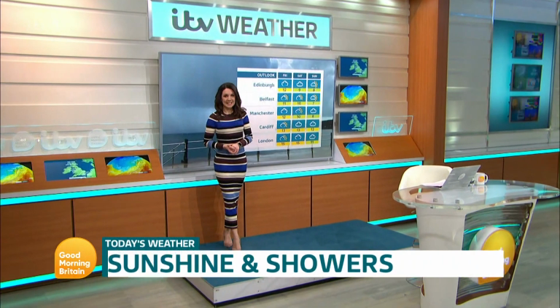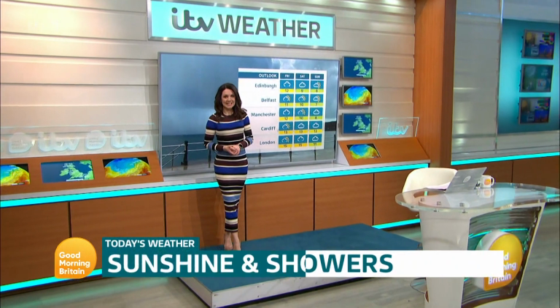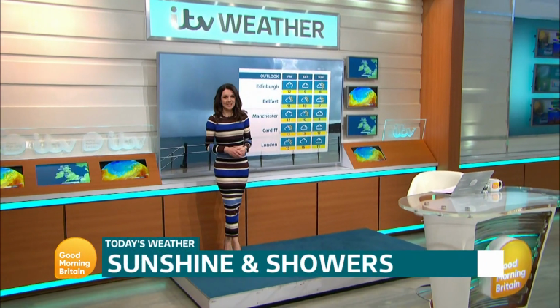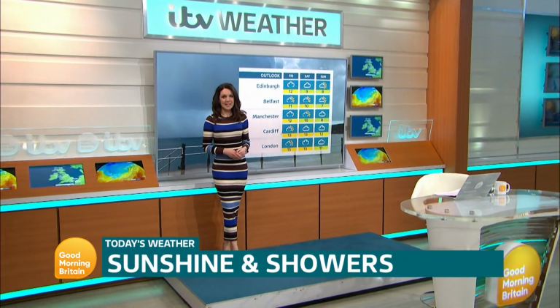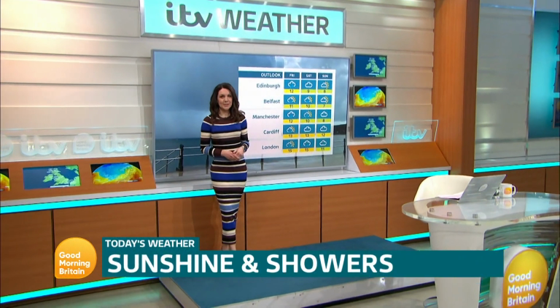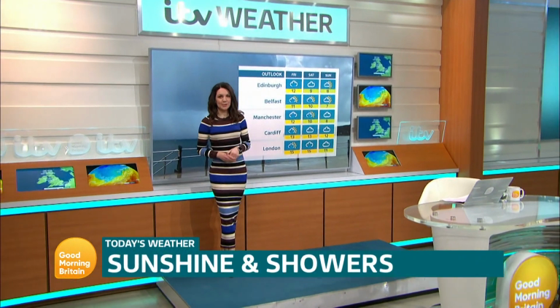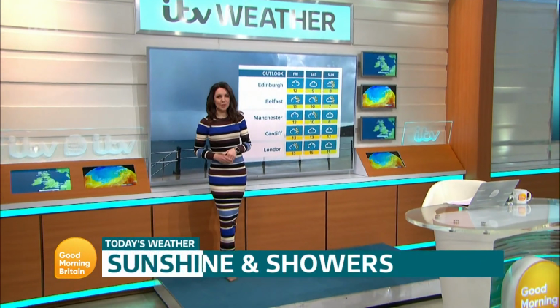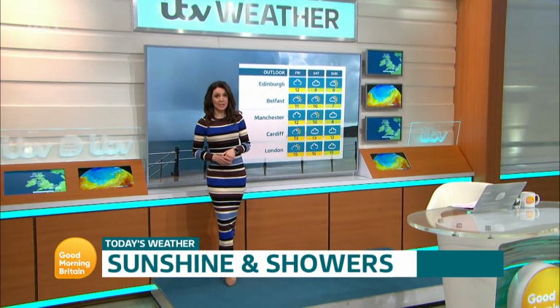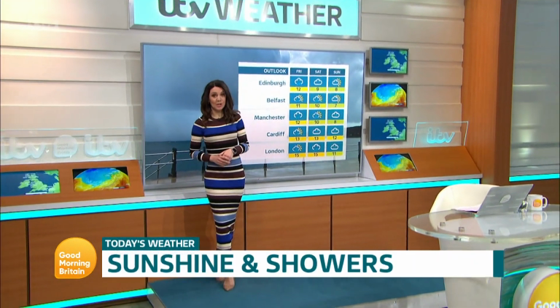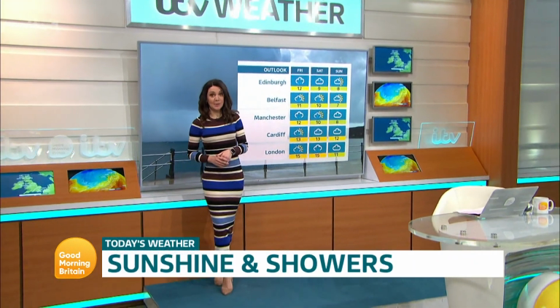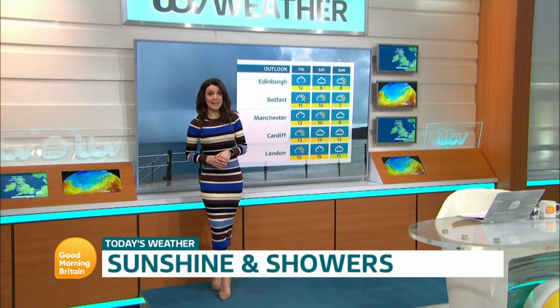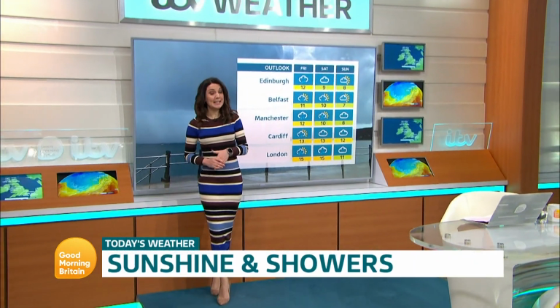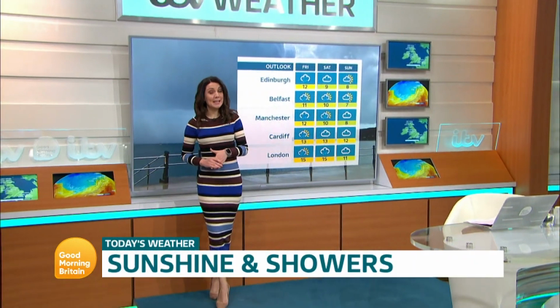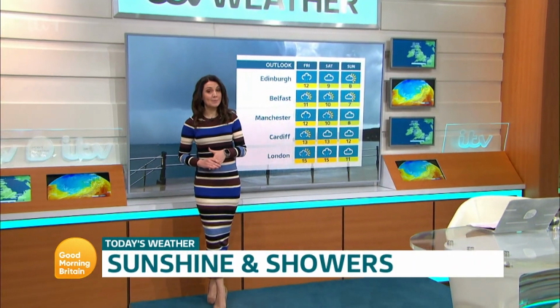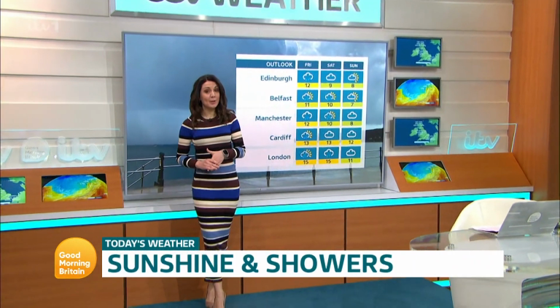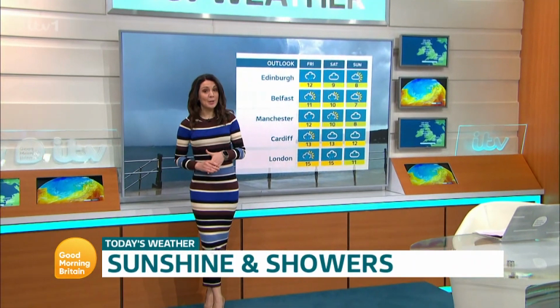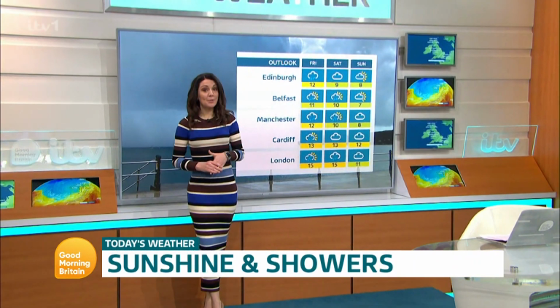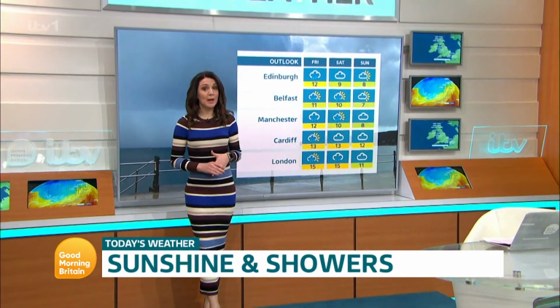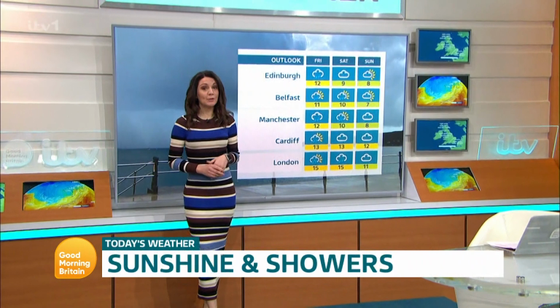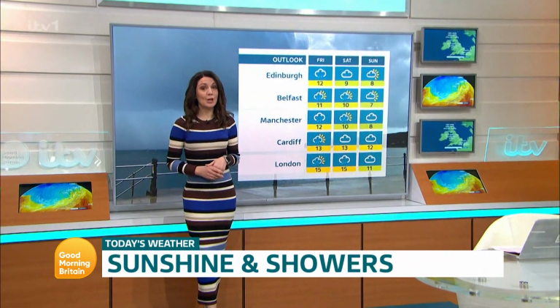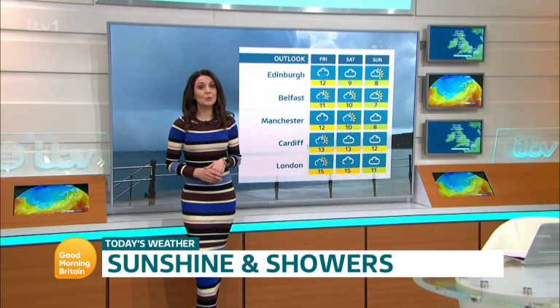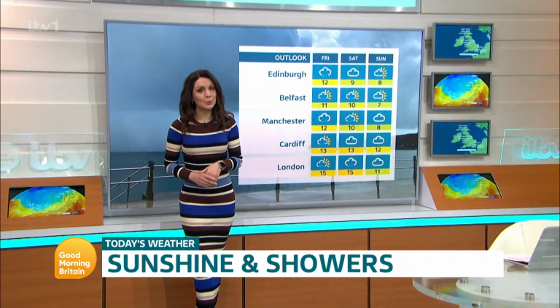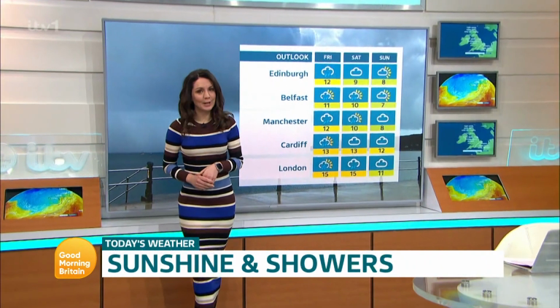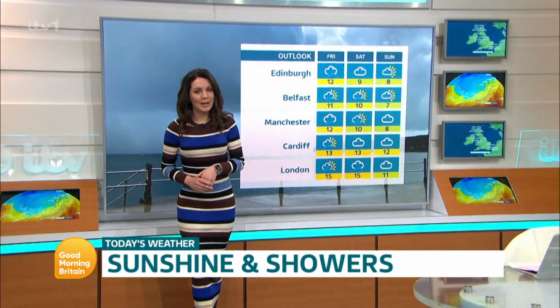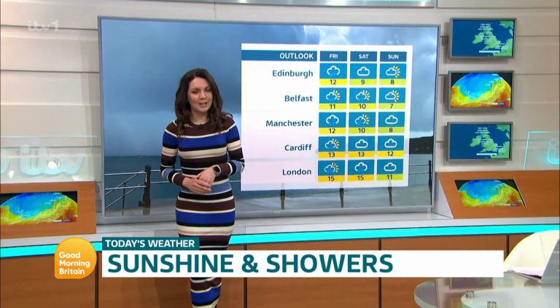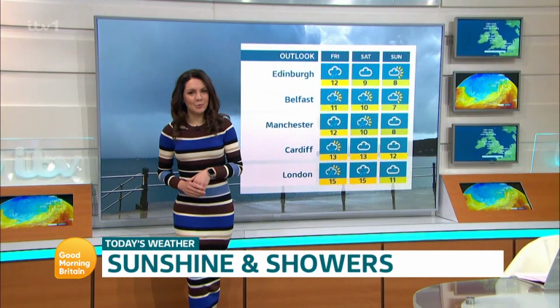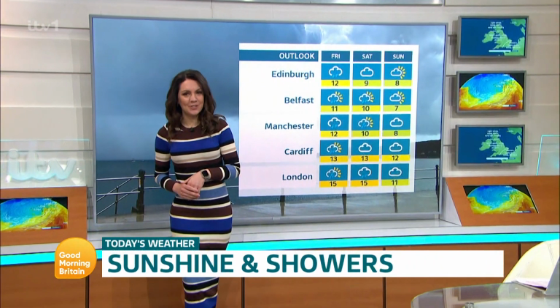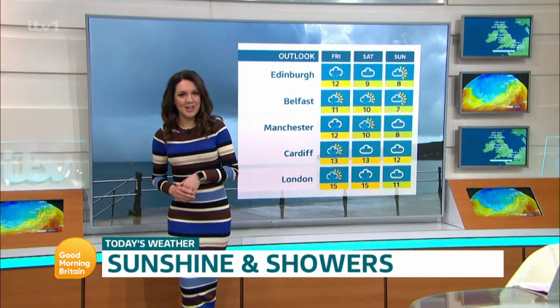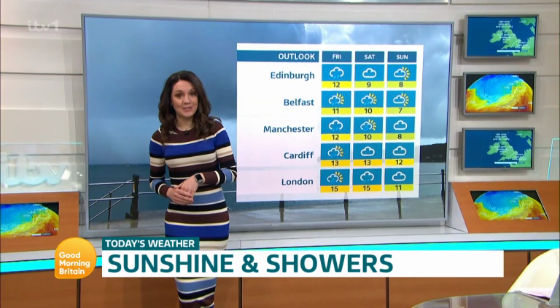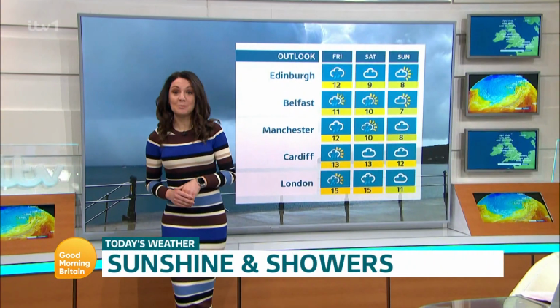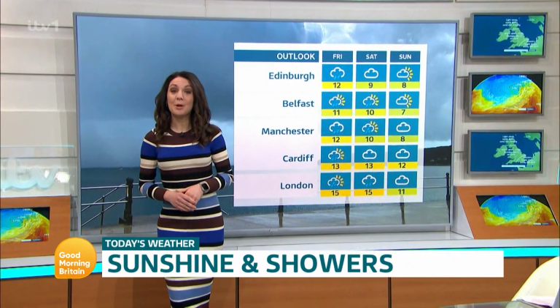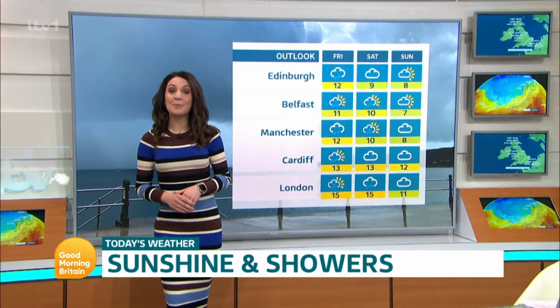It's another day of sunshine and showers. Yet again, it's mild, but the outlook turns cooler. I'll have all the details of that and more coming up.